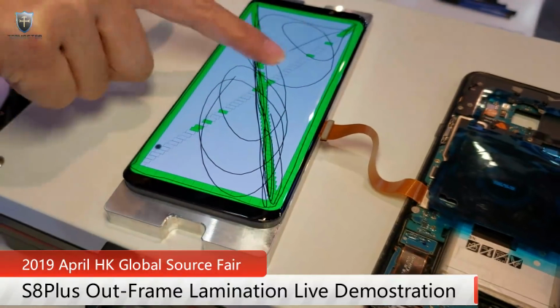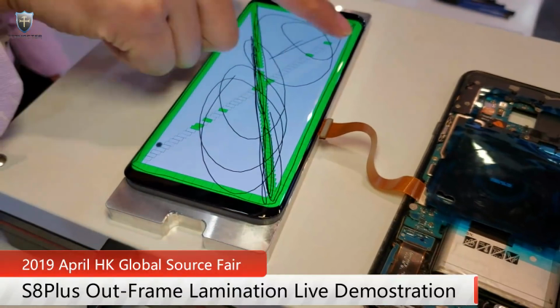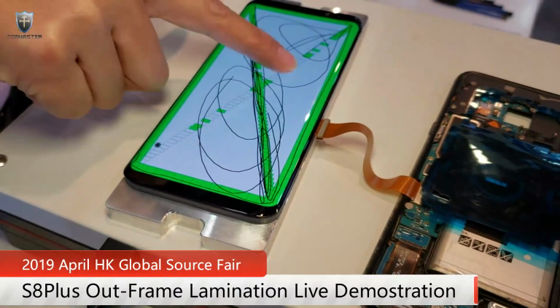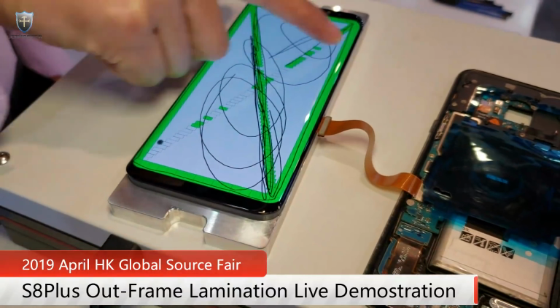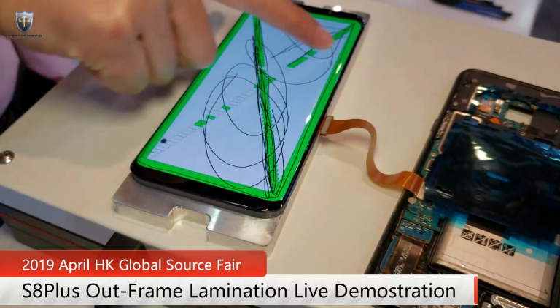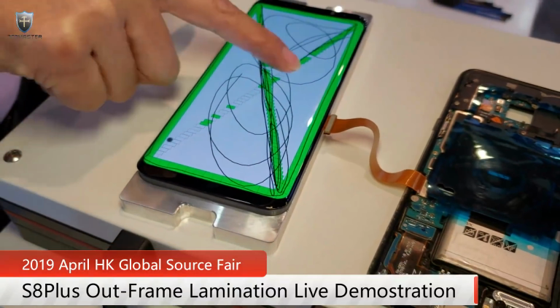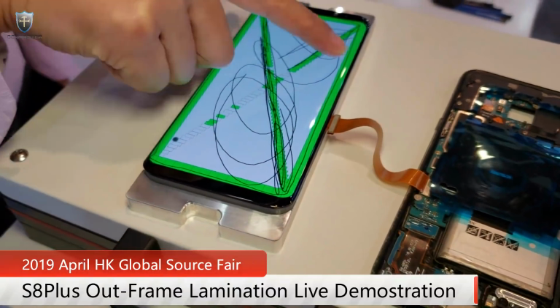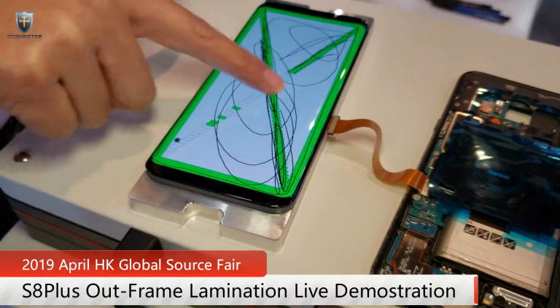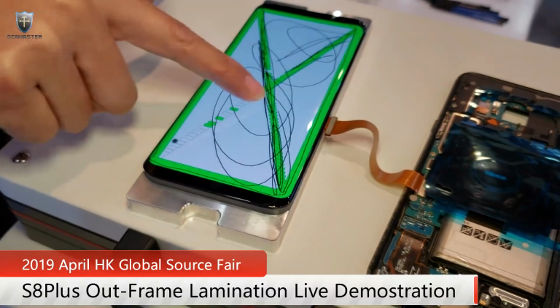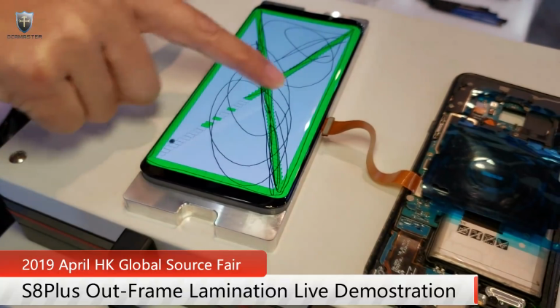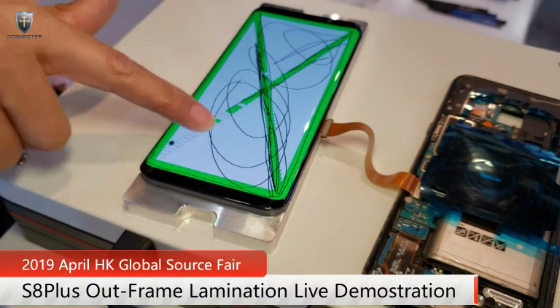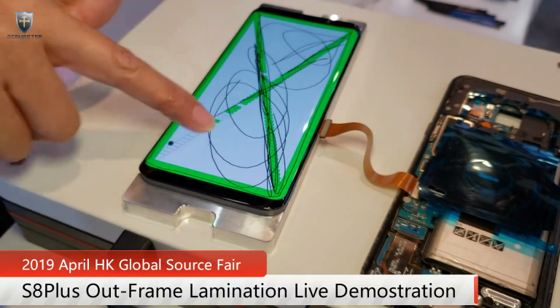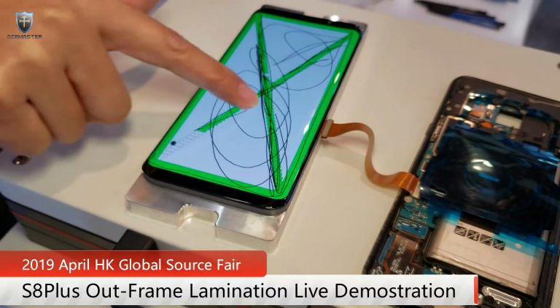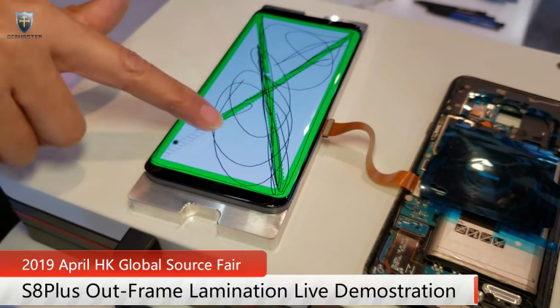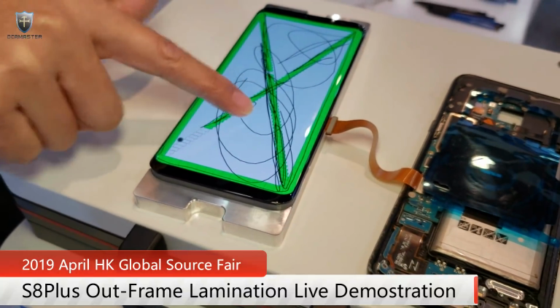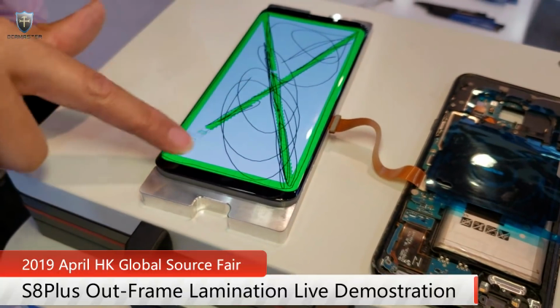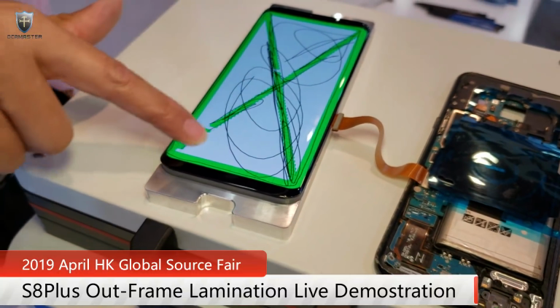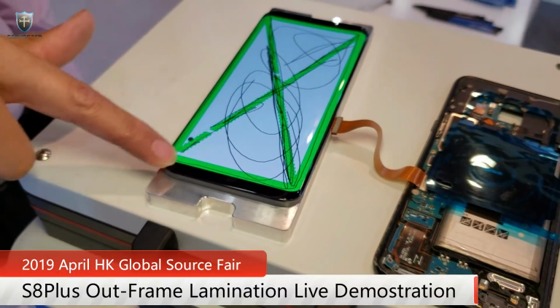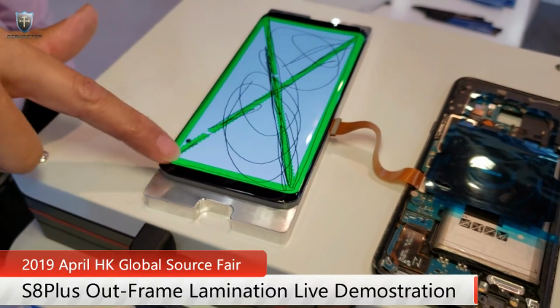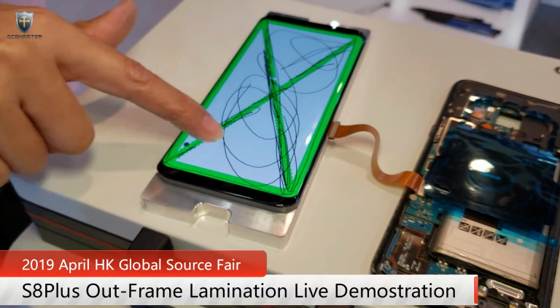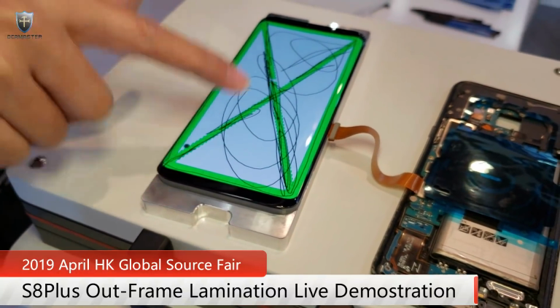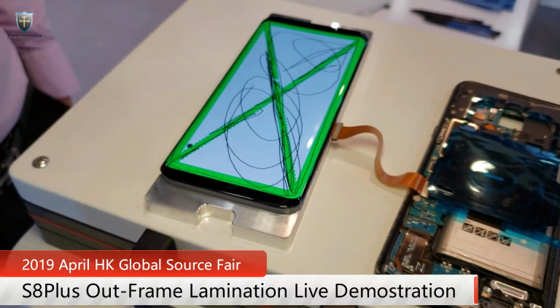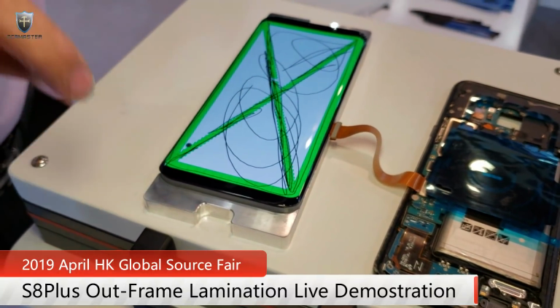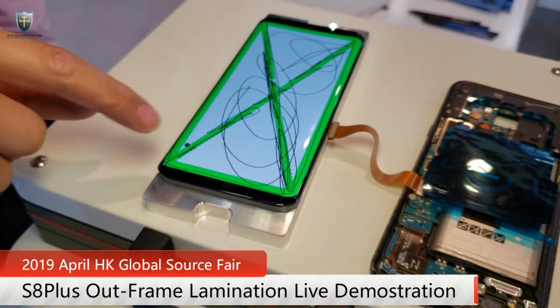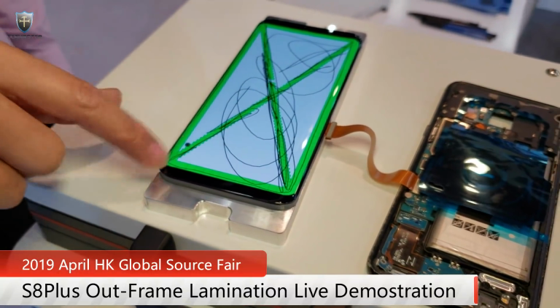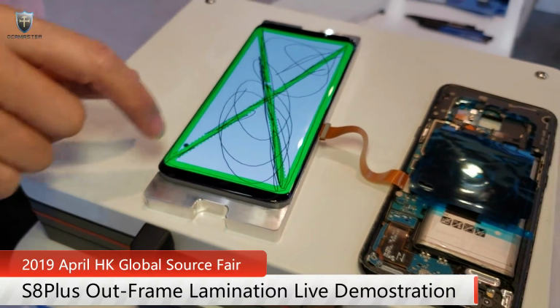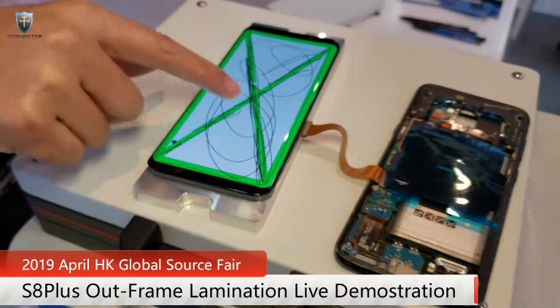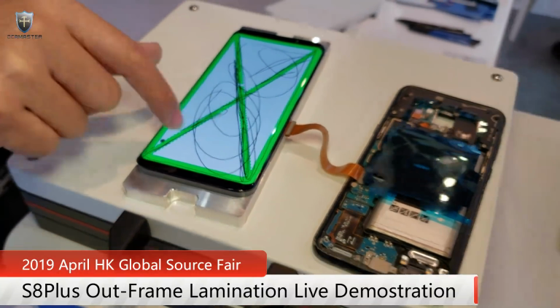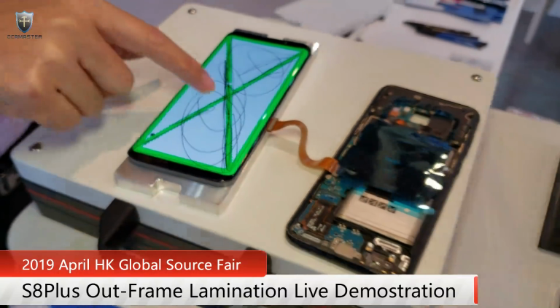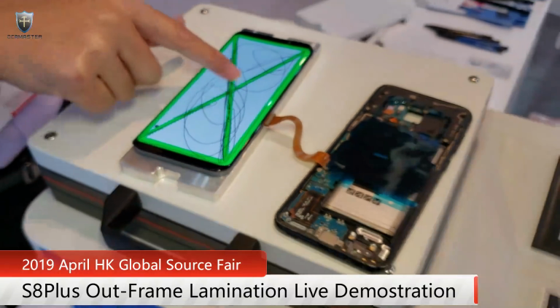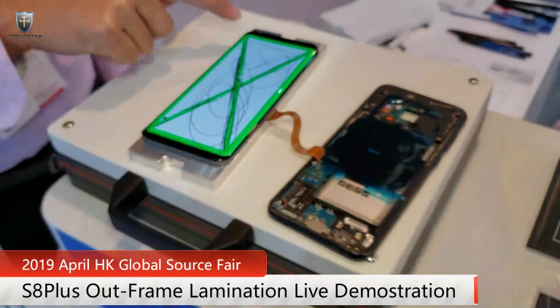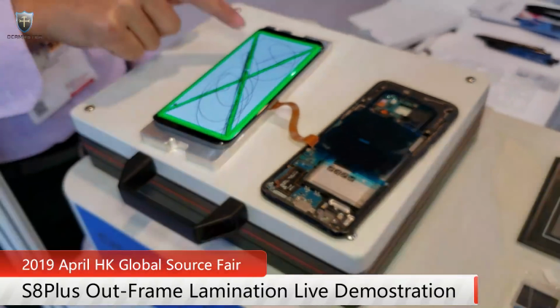Thanks for watching, guys — lamination is perfect. Bye bye.